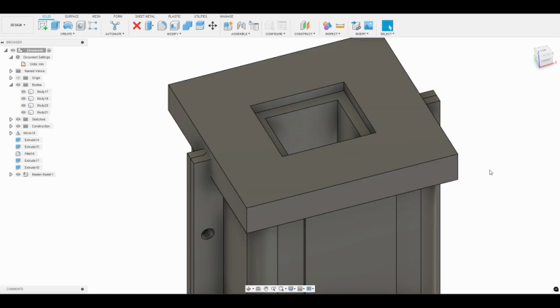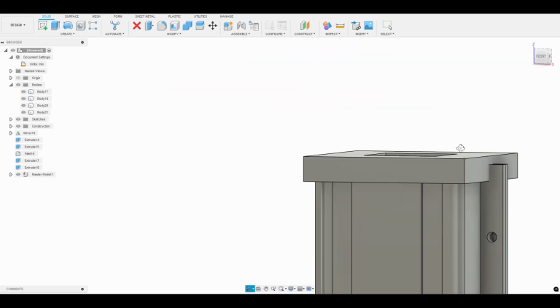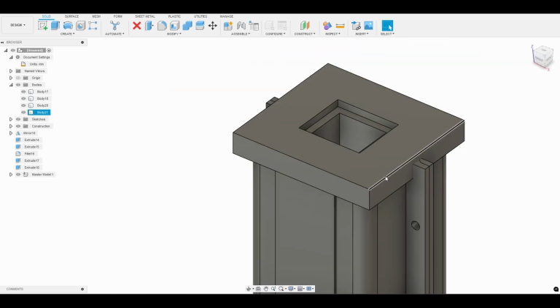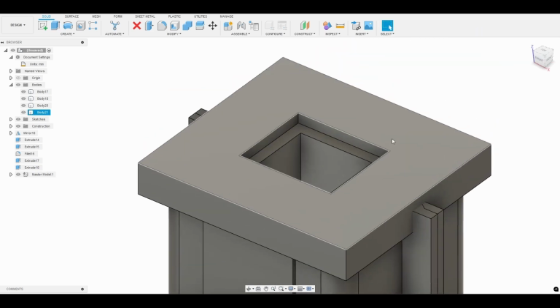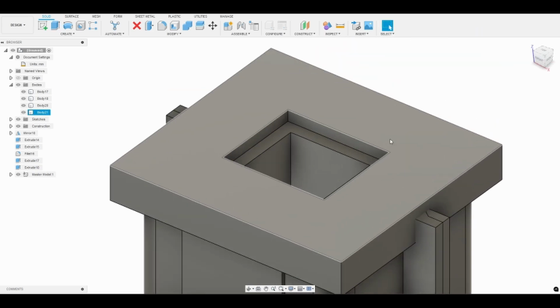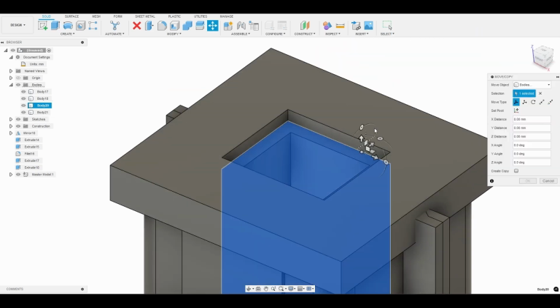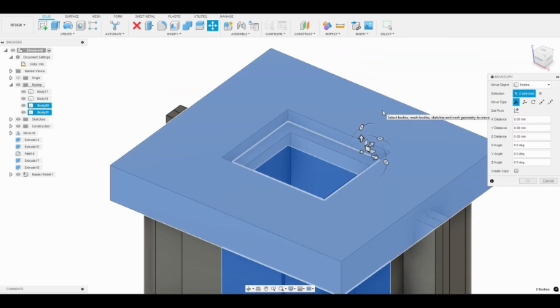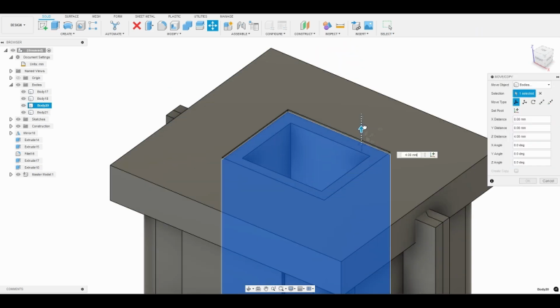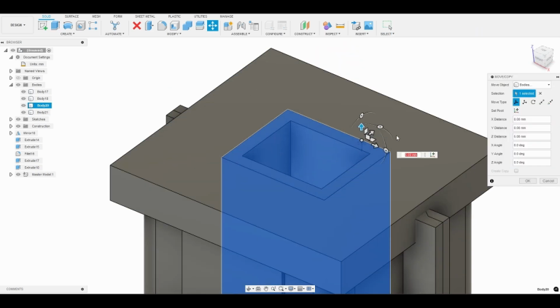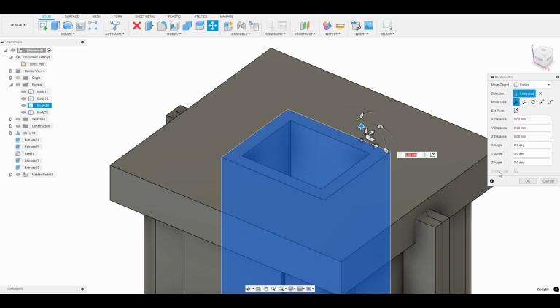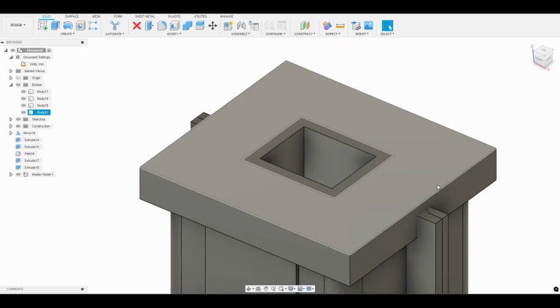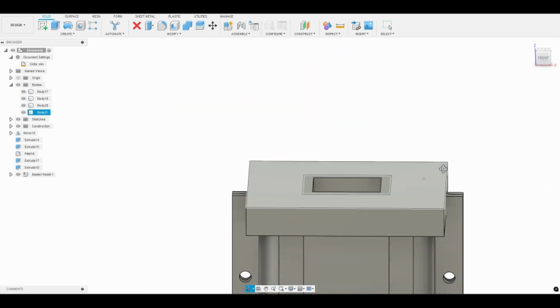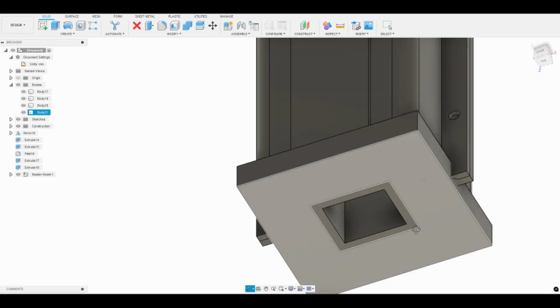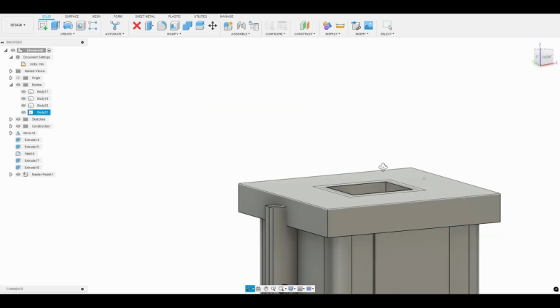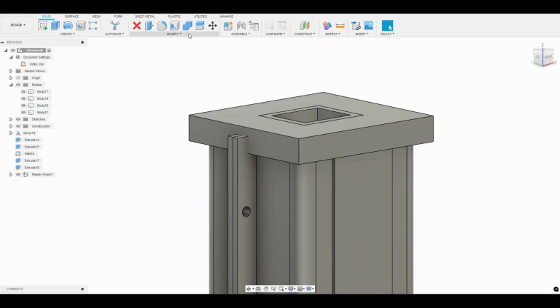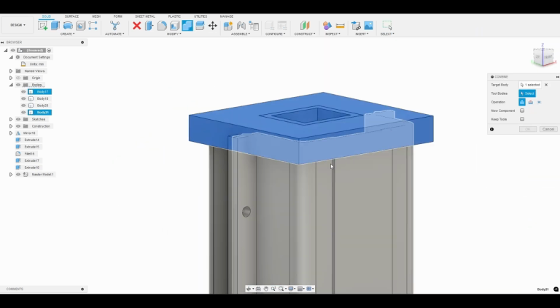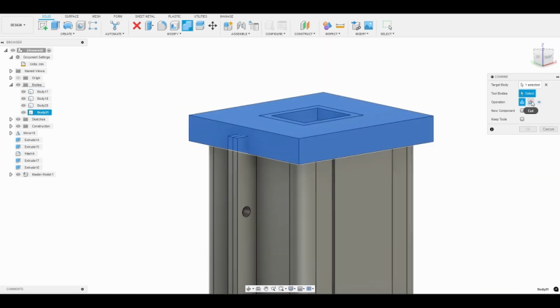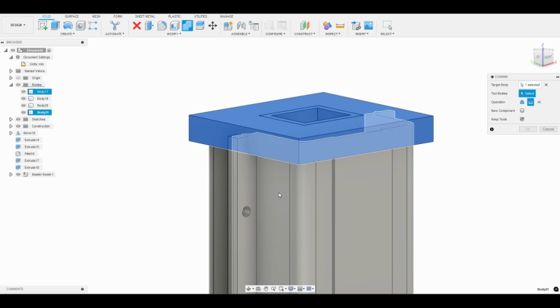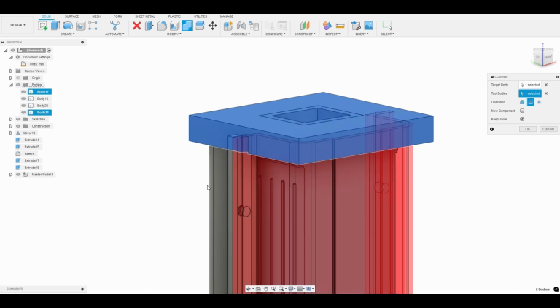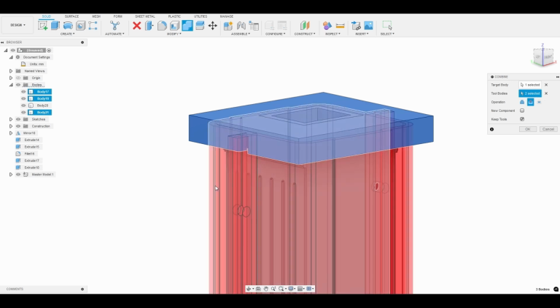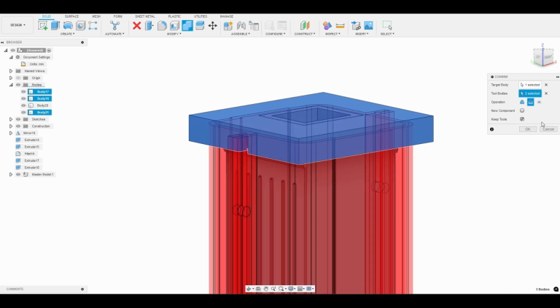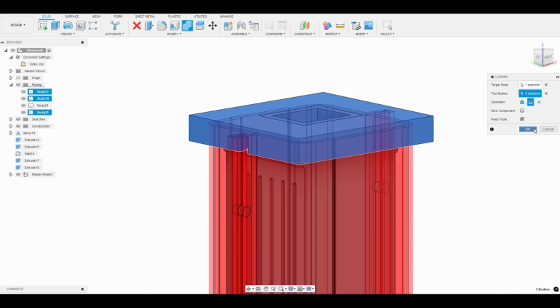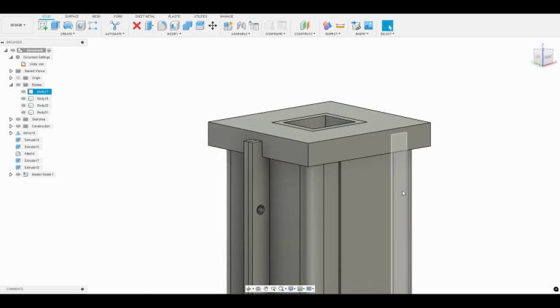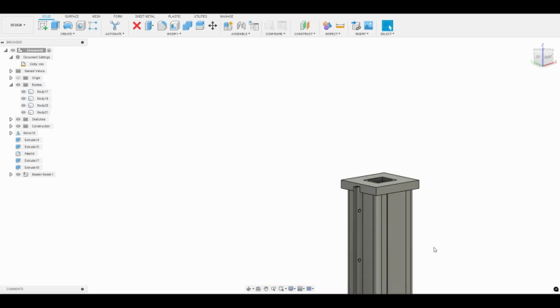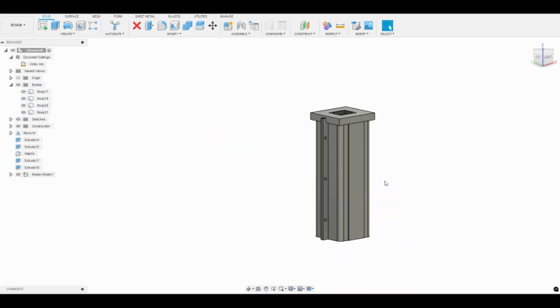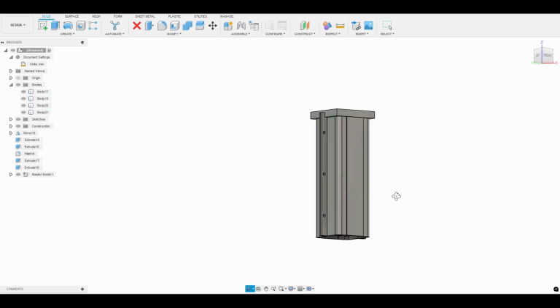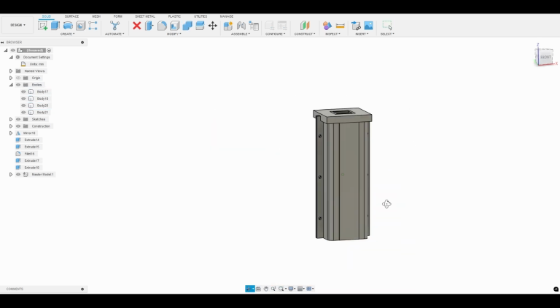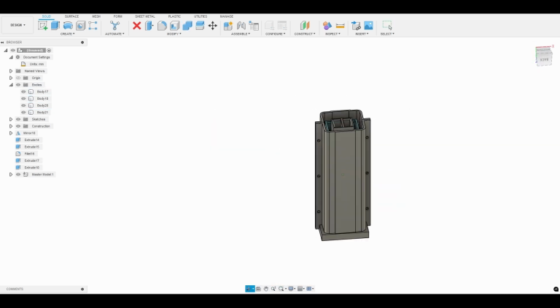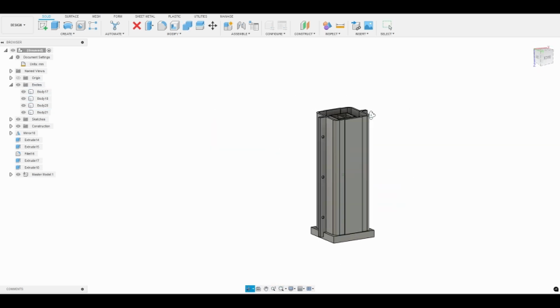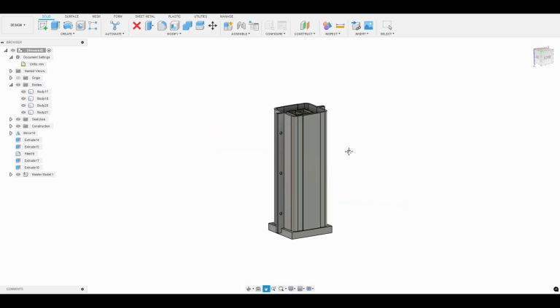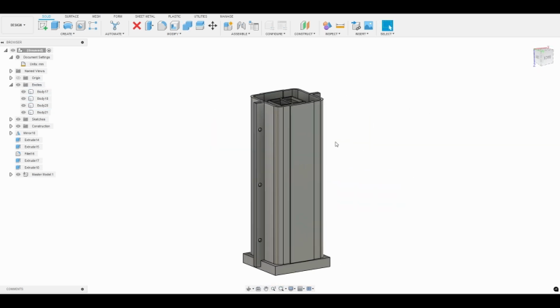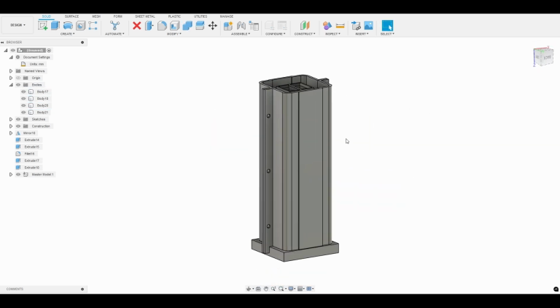And there you have it. That's how you can create your very own mold box in order to pour silicone to create your own silicone sleeve mold.